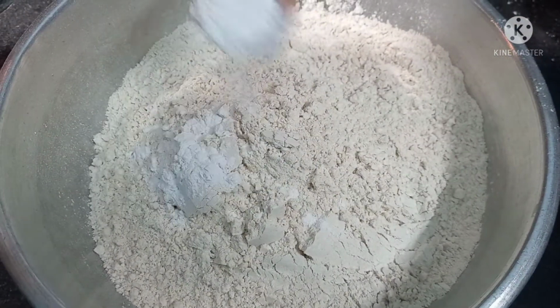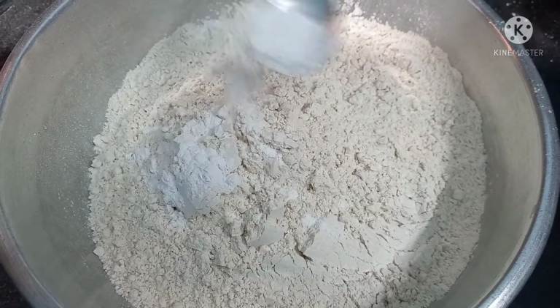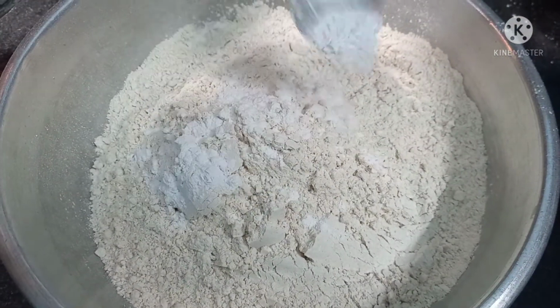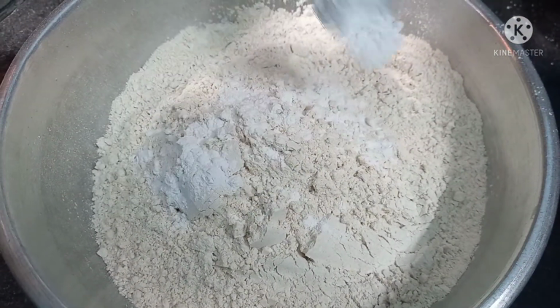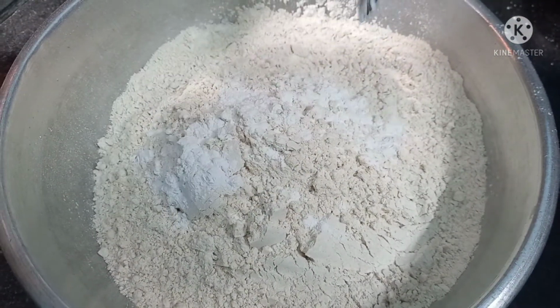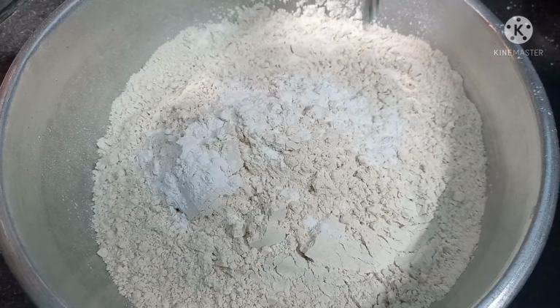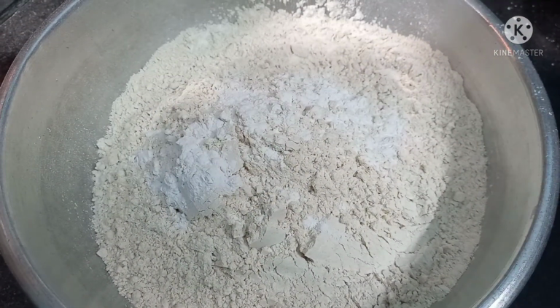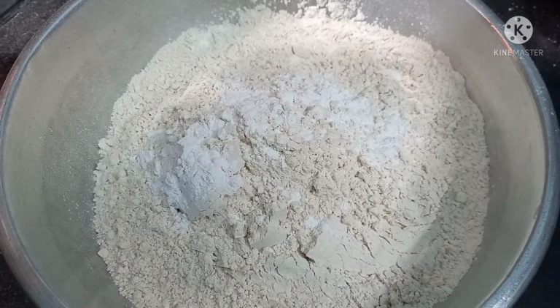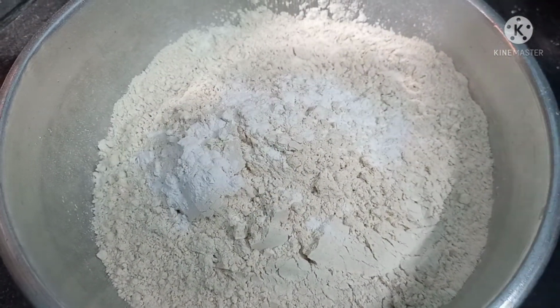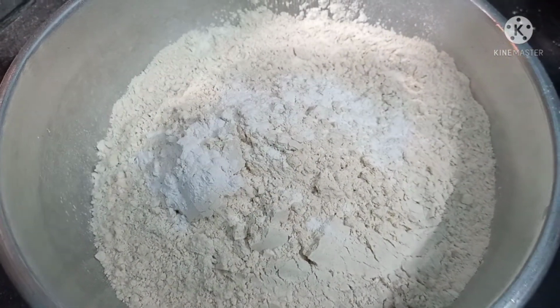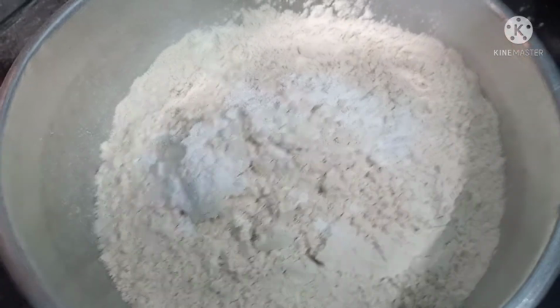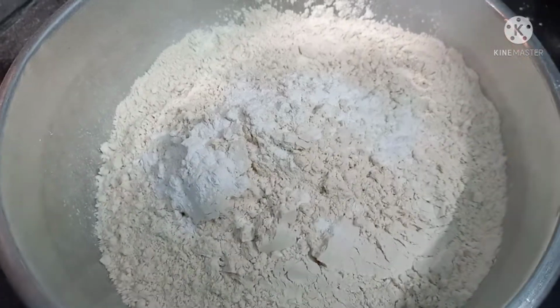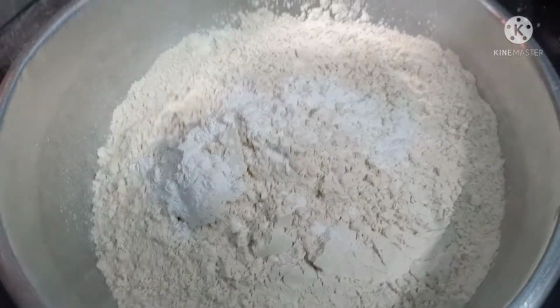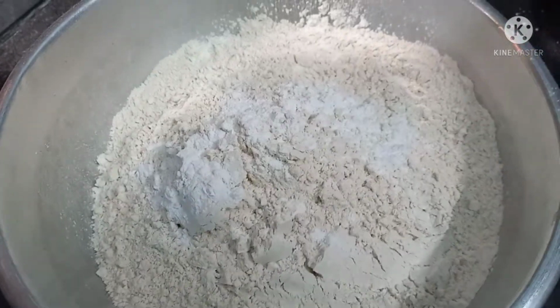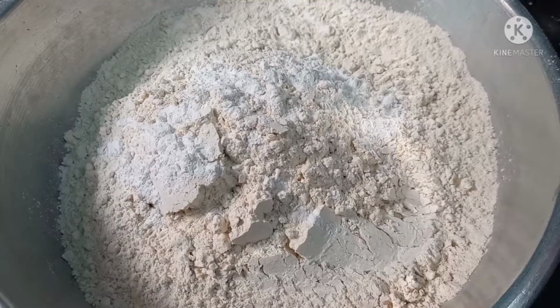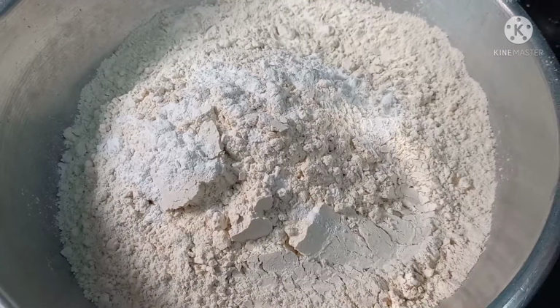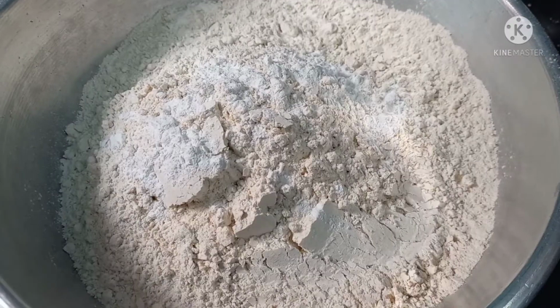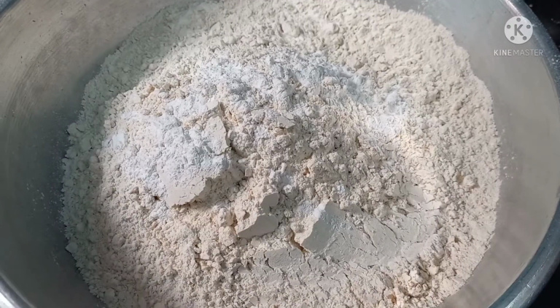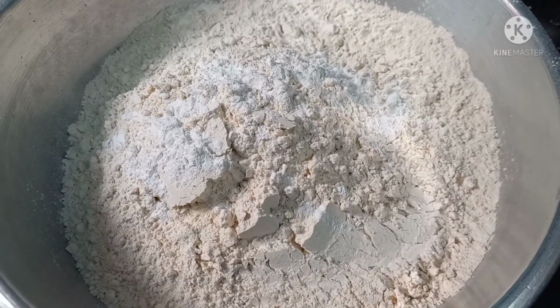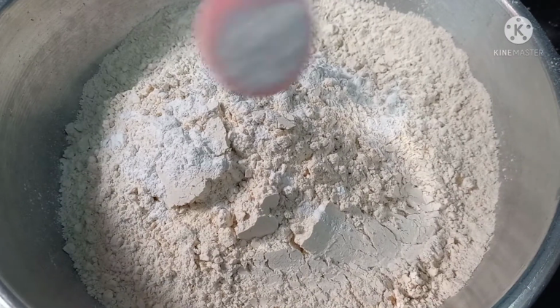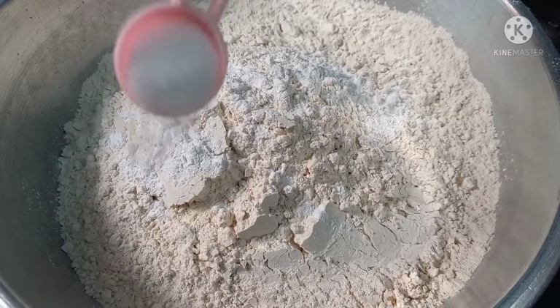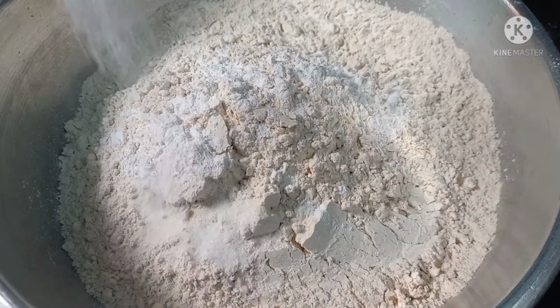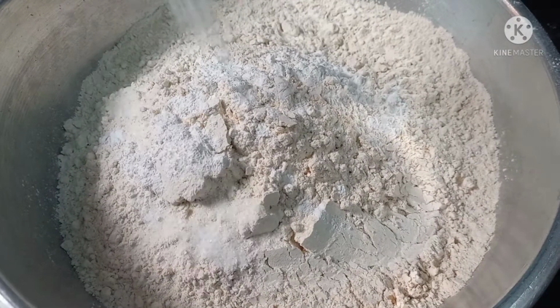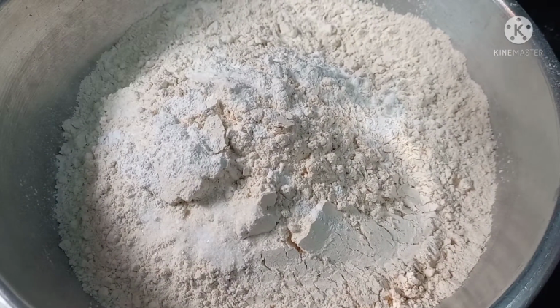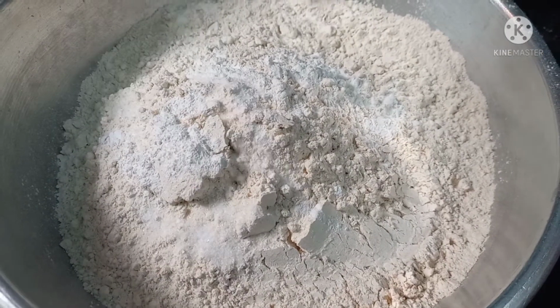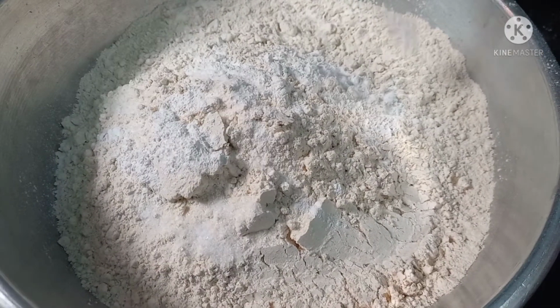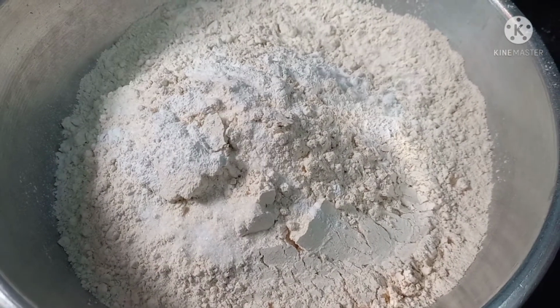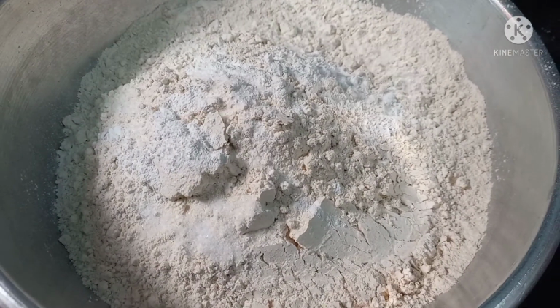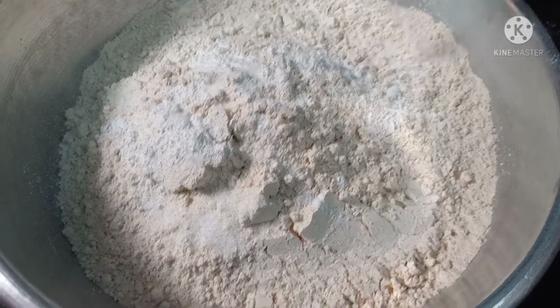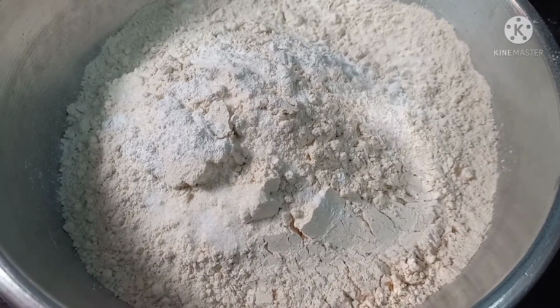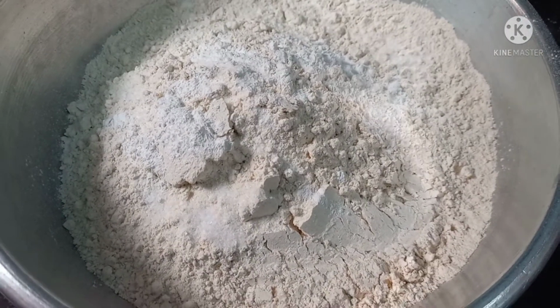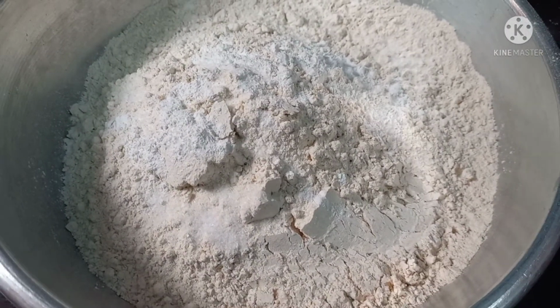I will add the baking powder to the mixture.